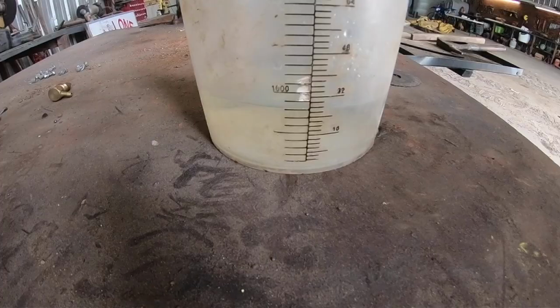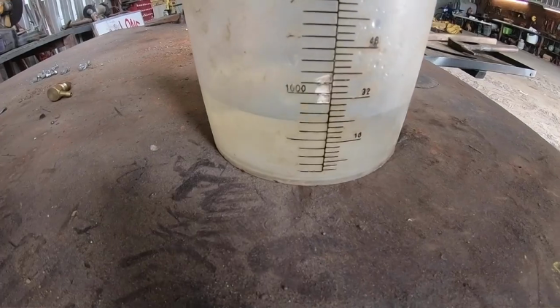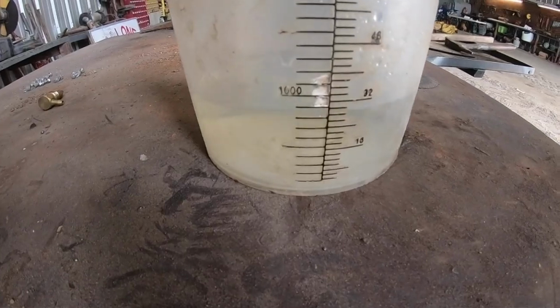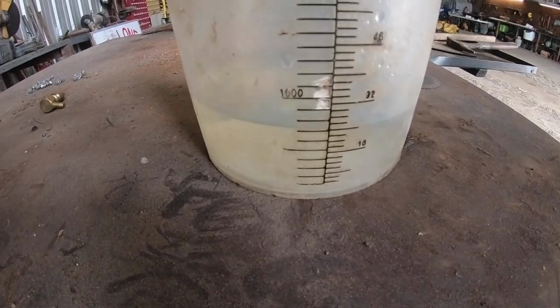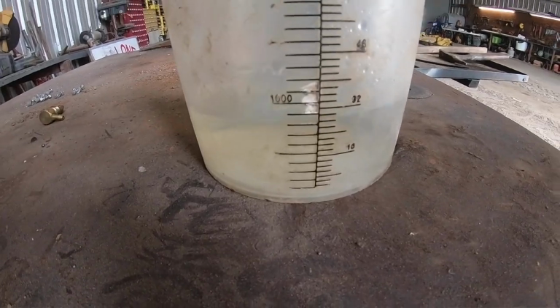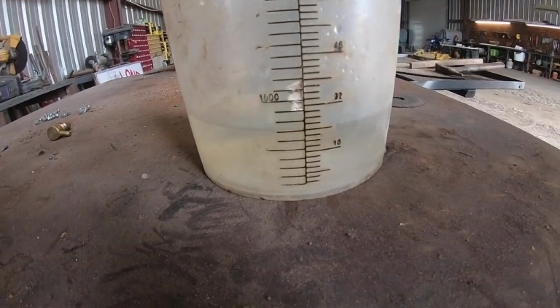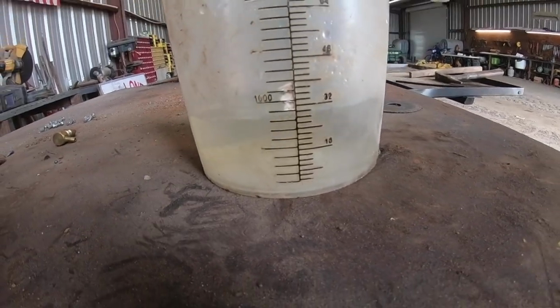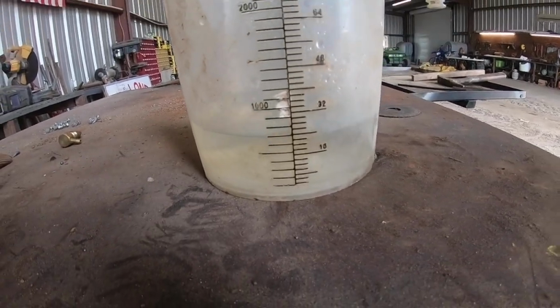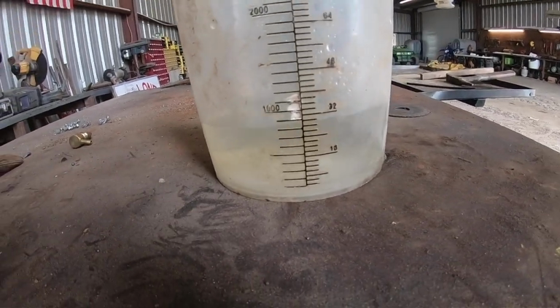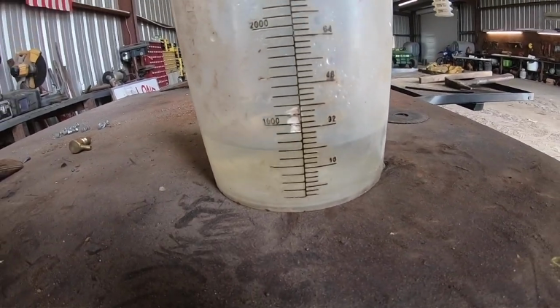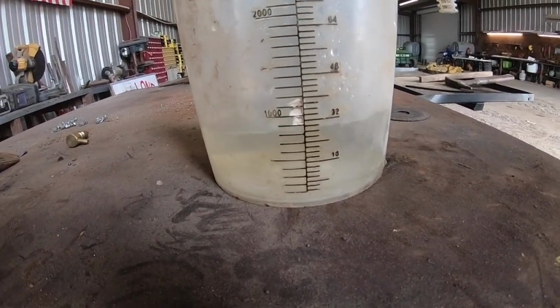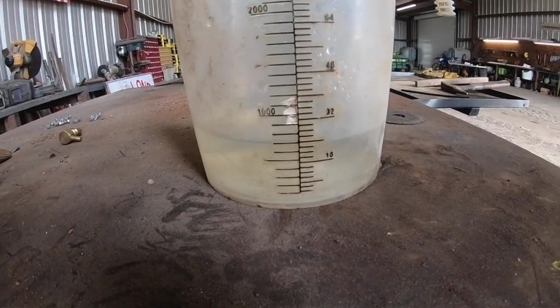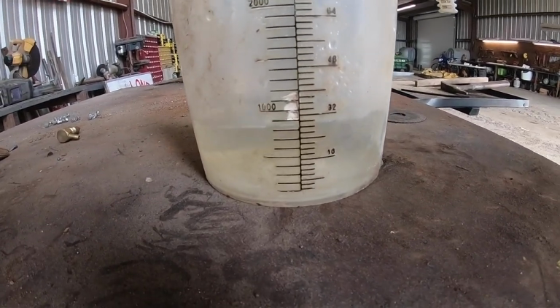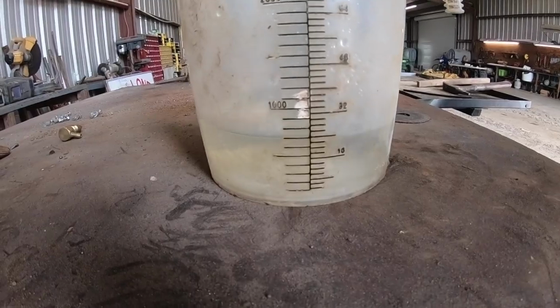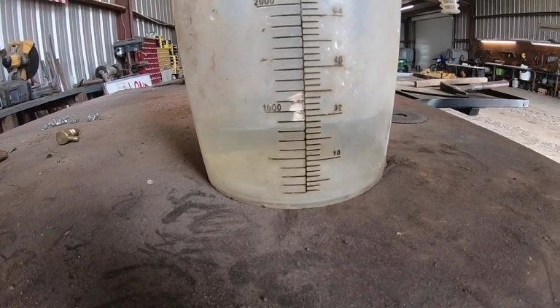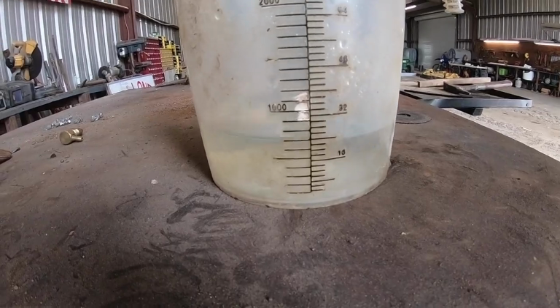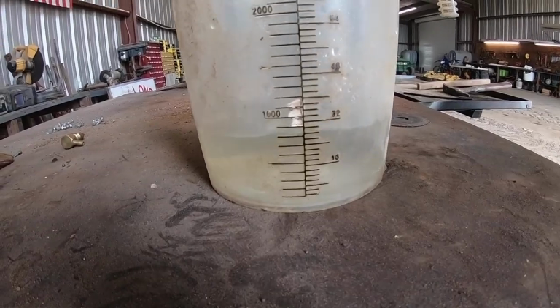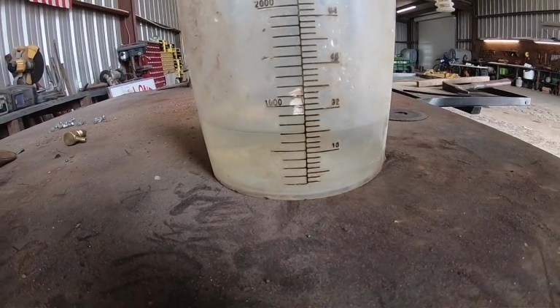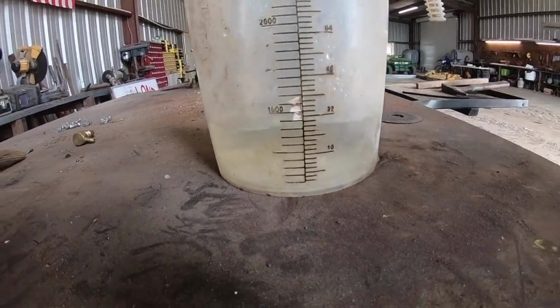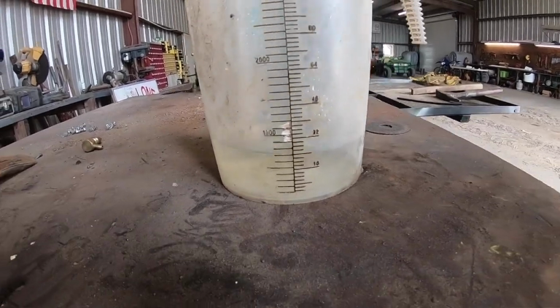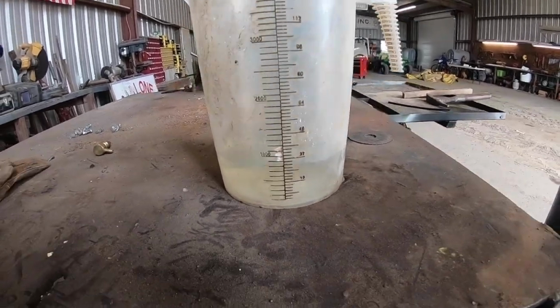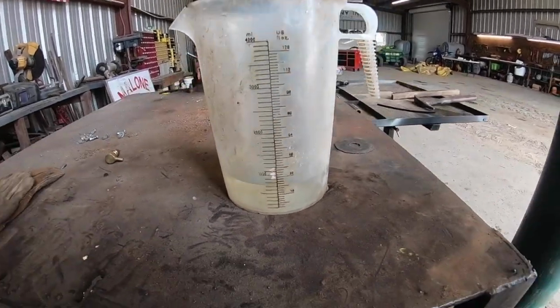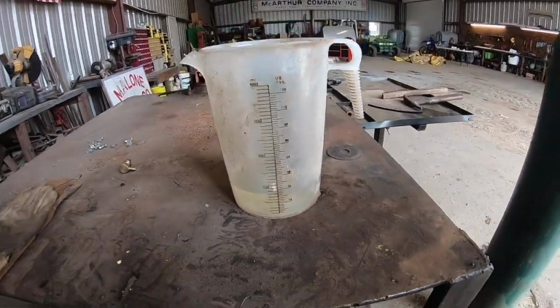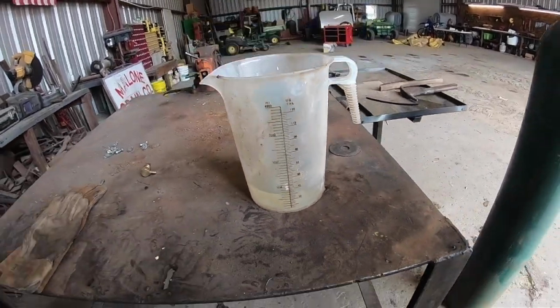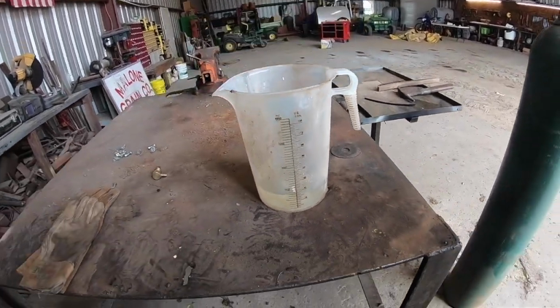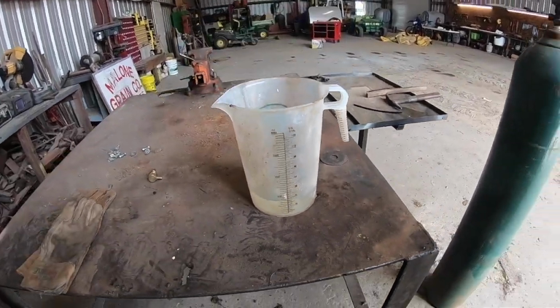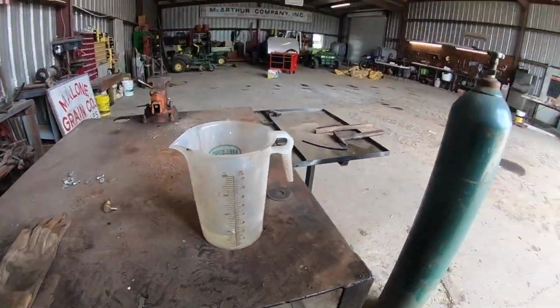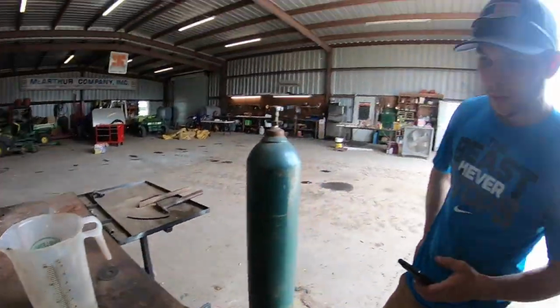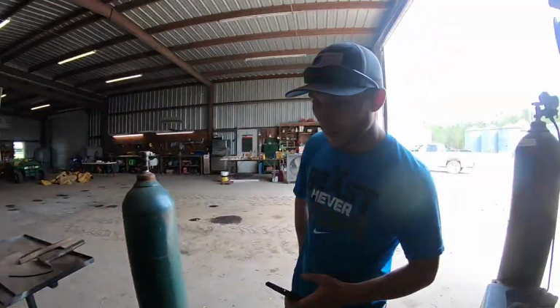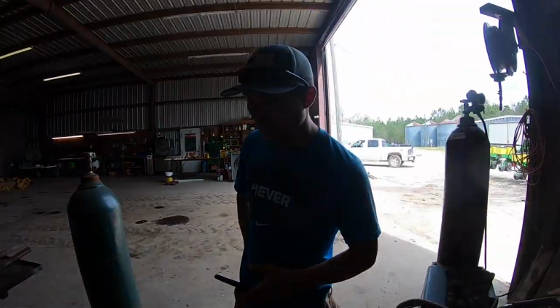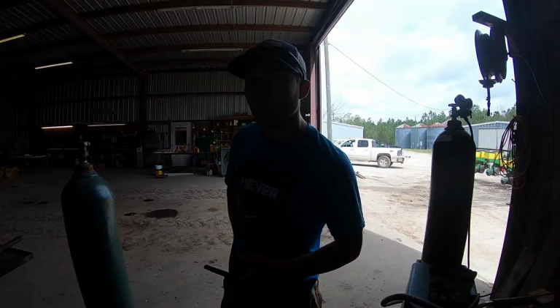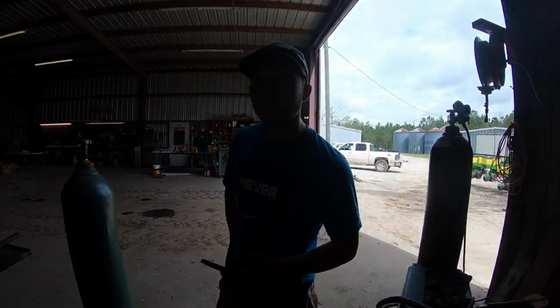We wanted about 21 ounces, and looks like that's exactly what we got. Great job, Kyle.